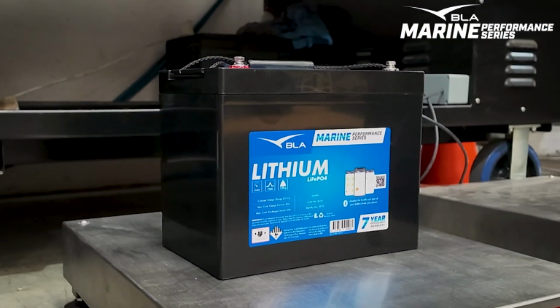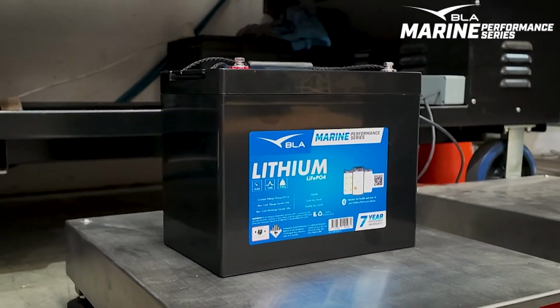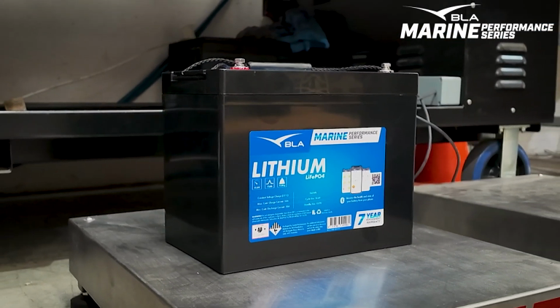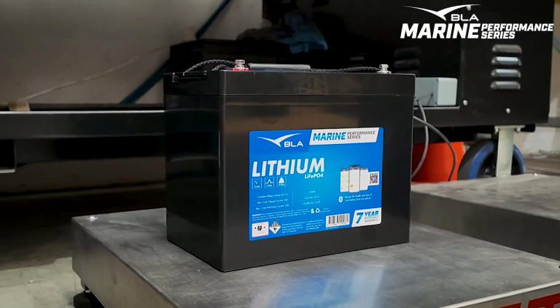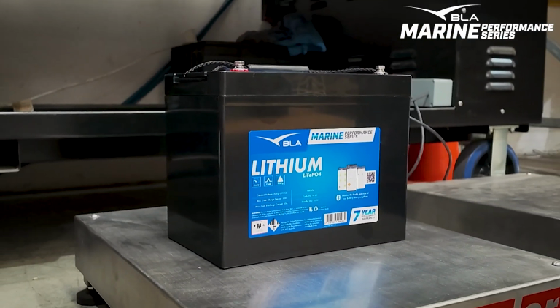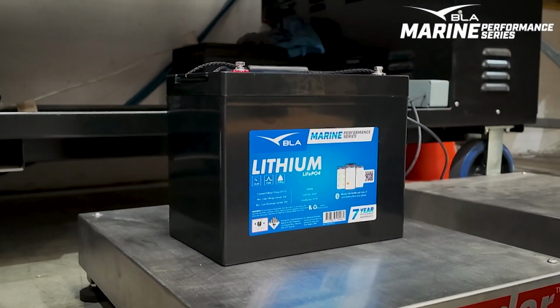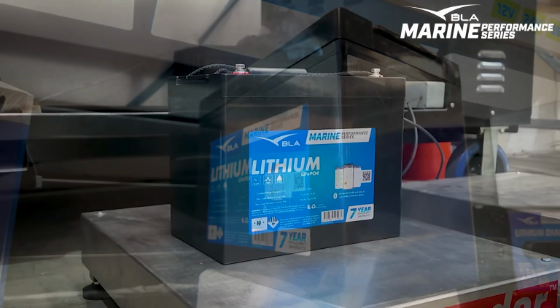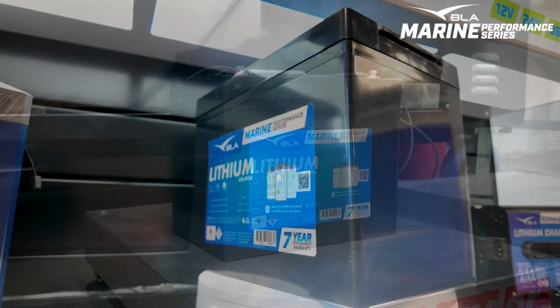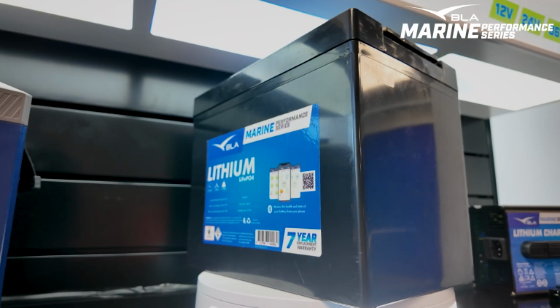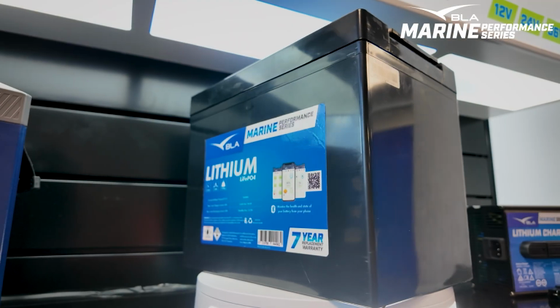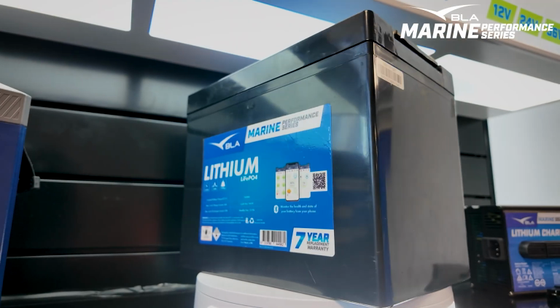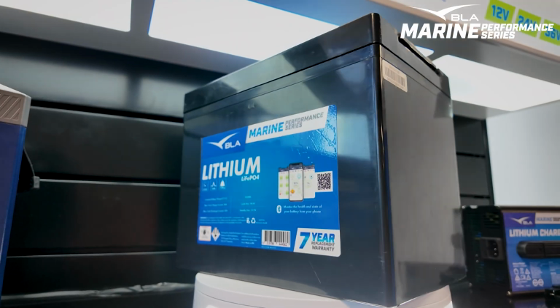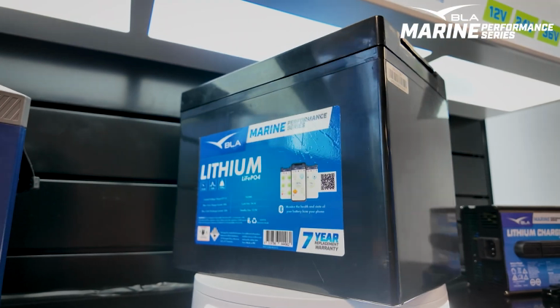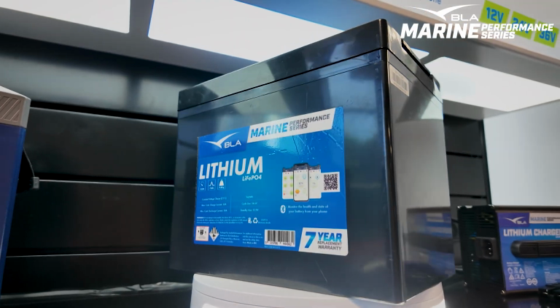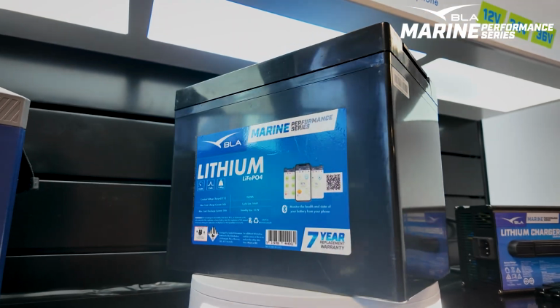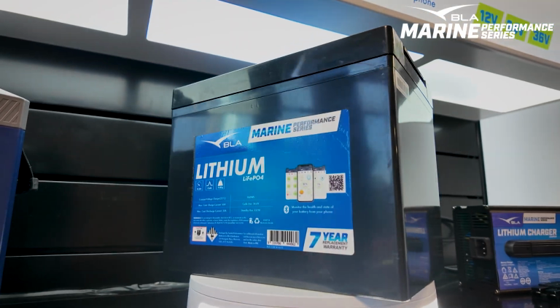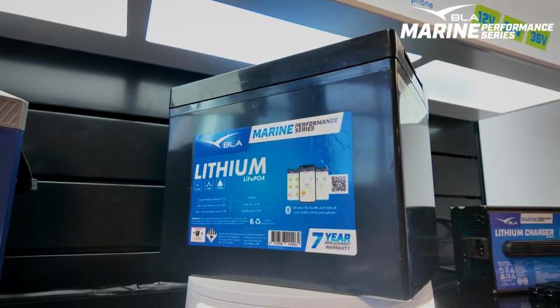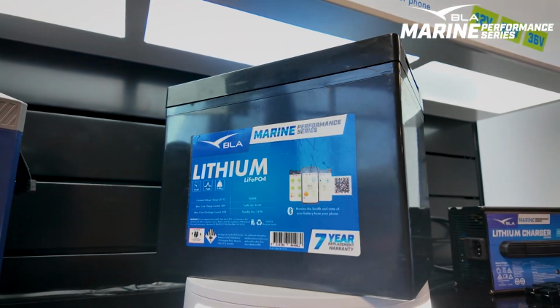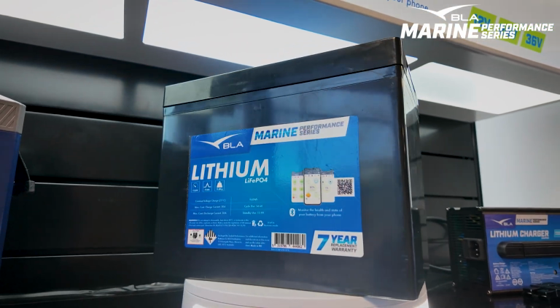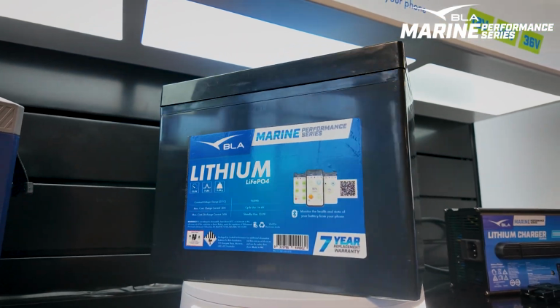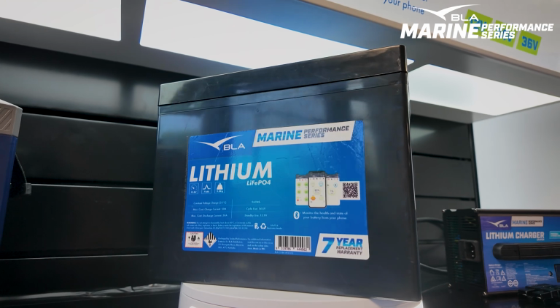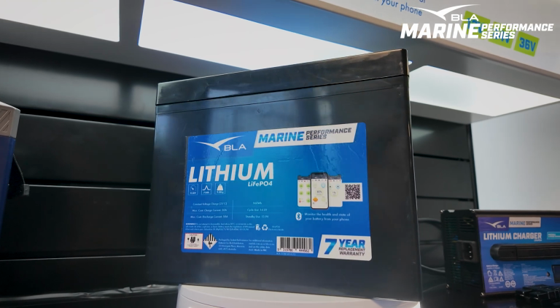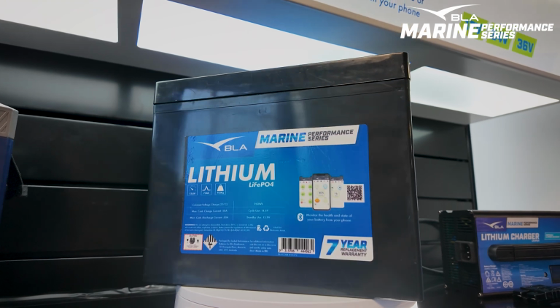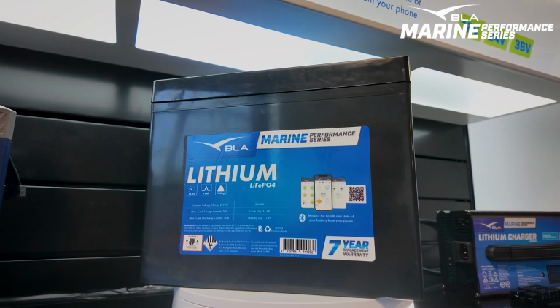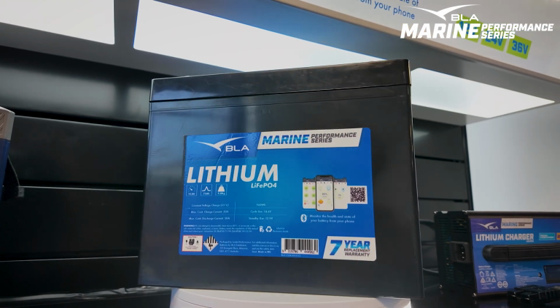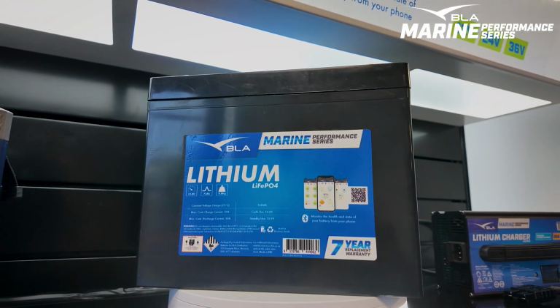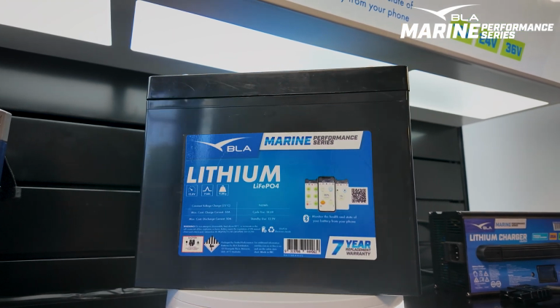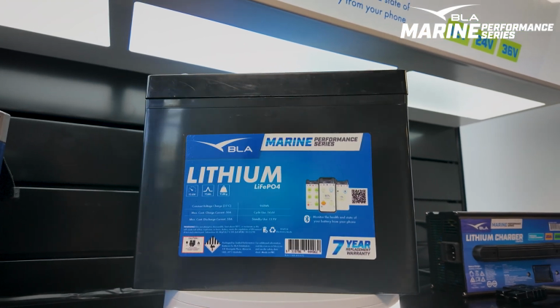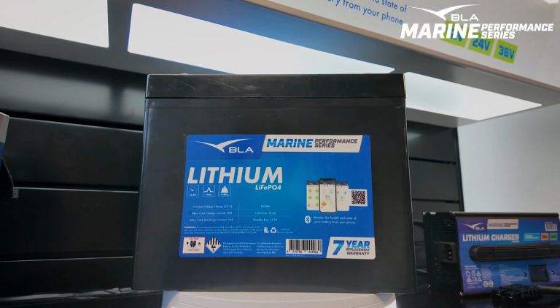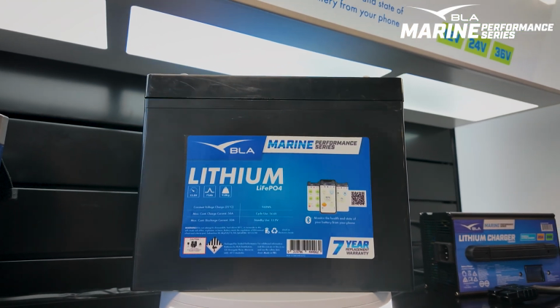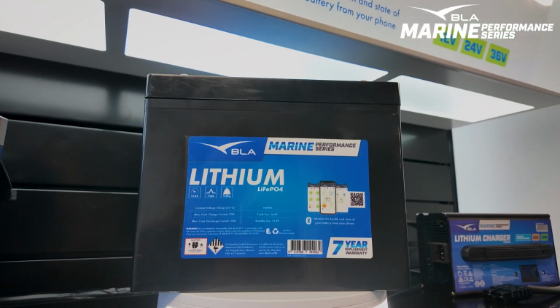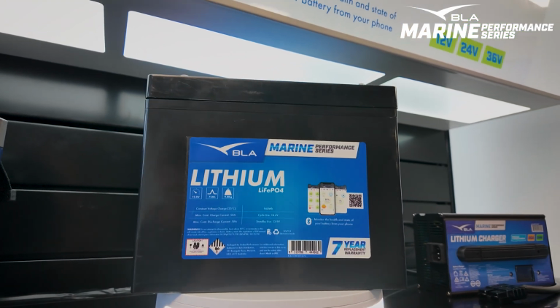With boats it's so vital to save every kilo you can, and there's over 12 kilos of saving just by swapping the battery.